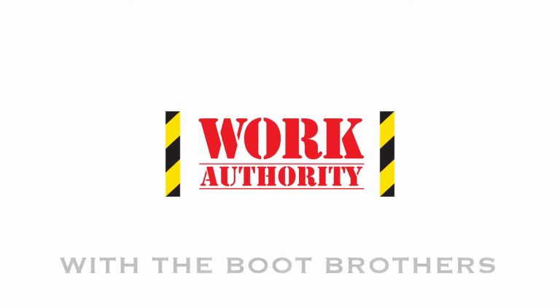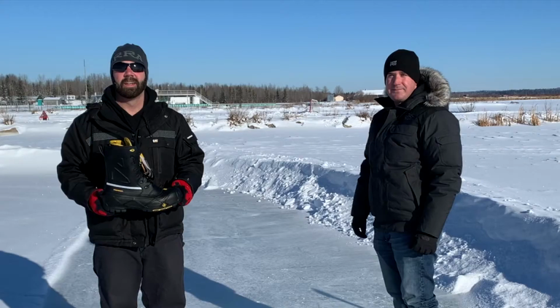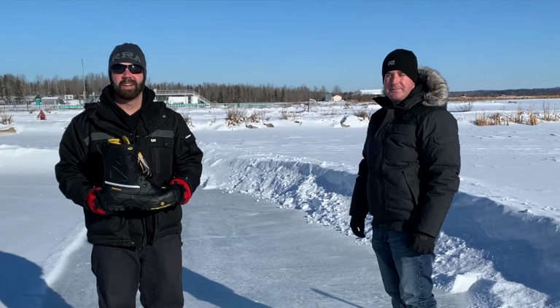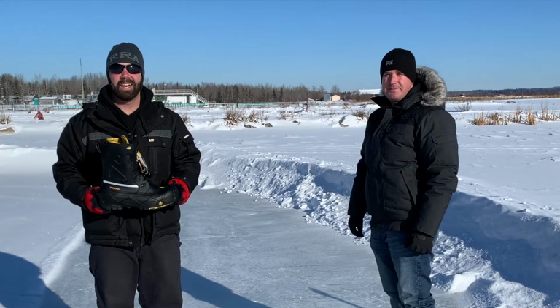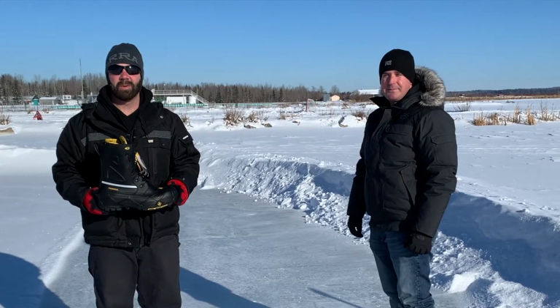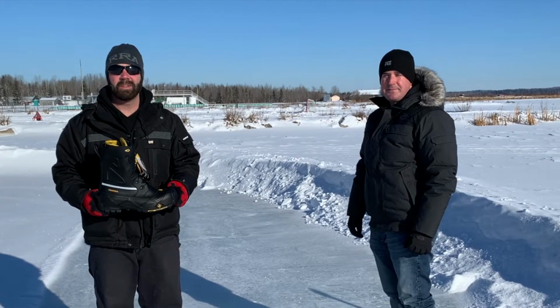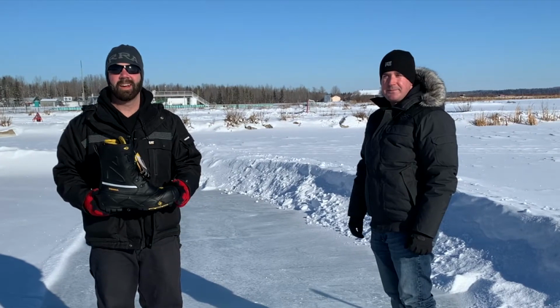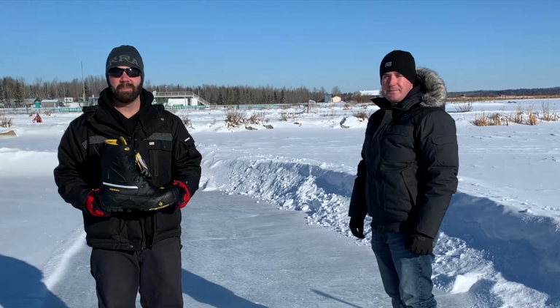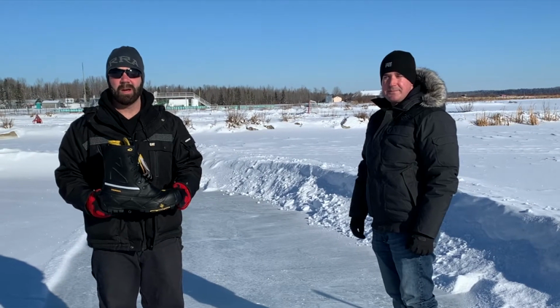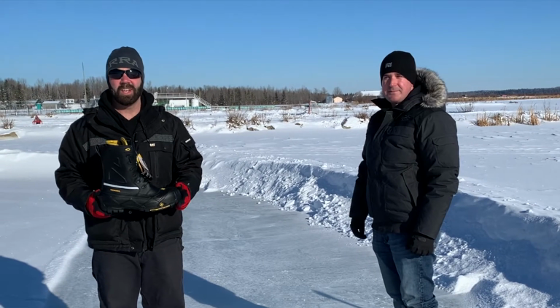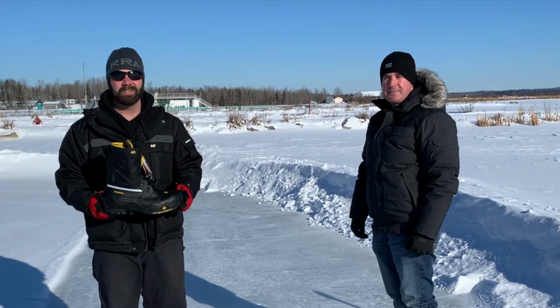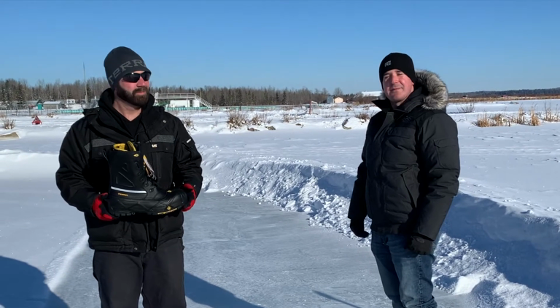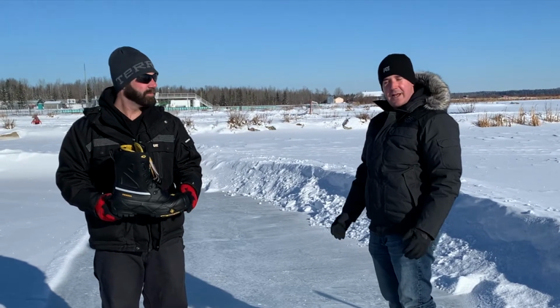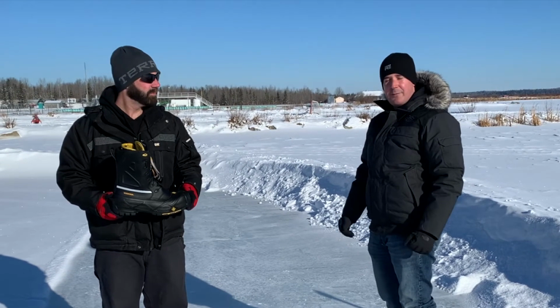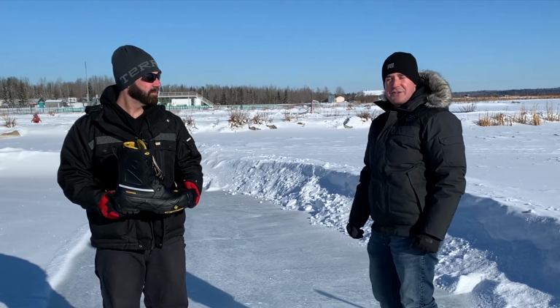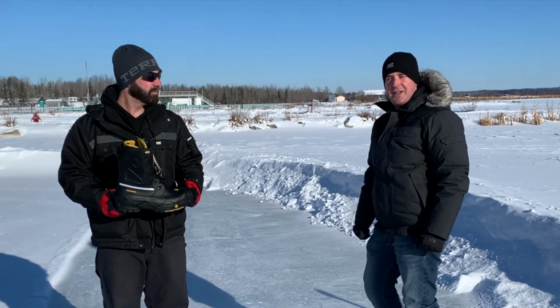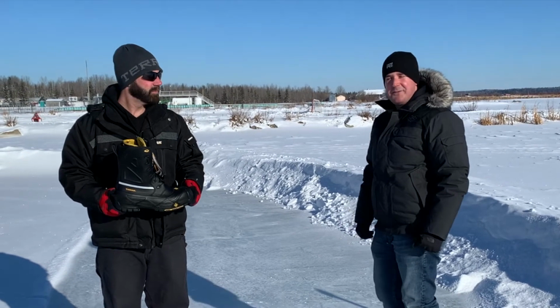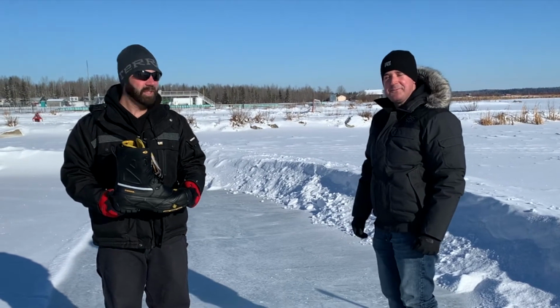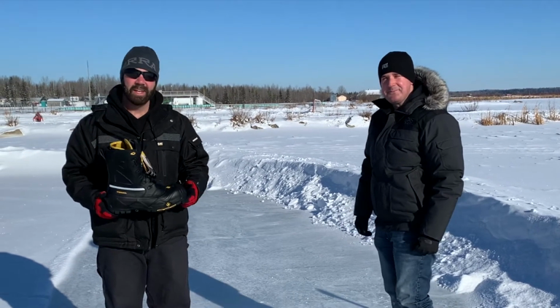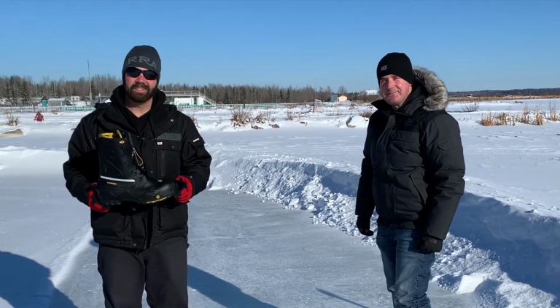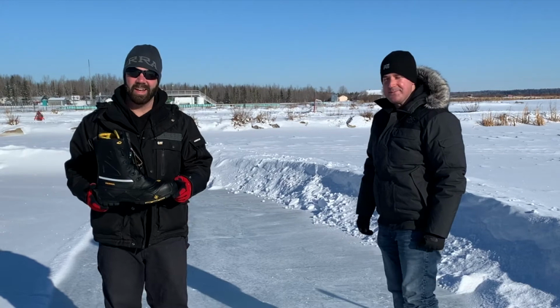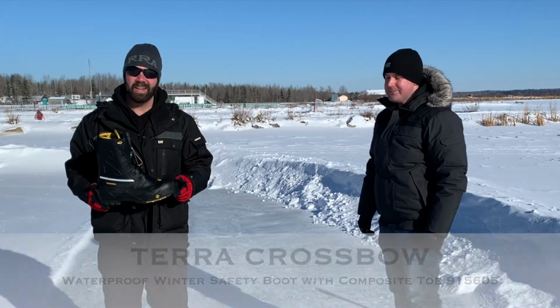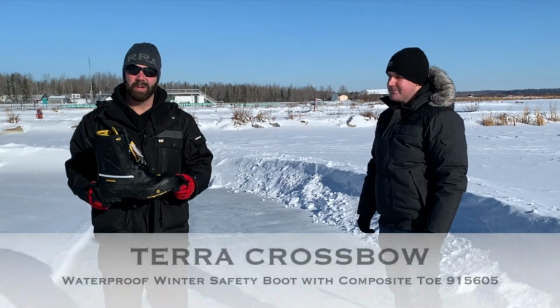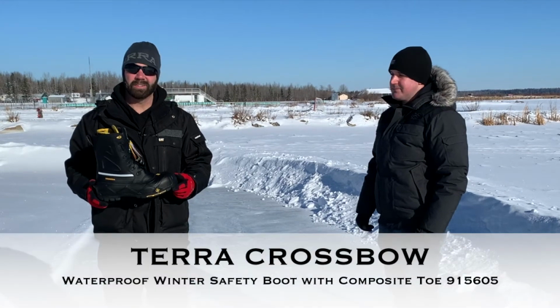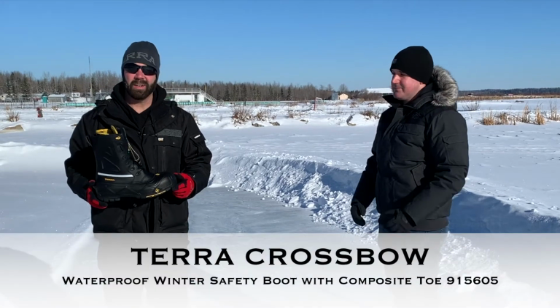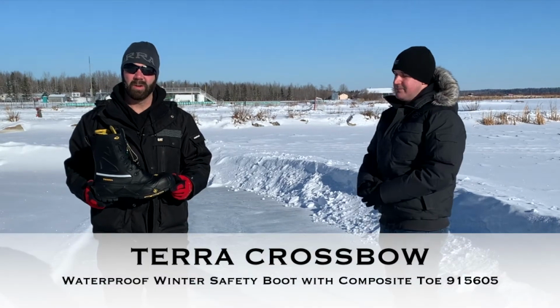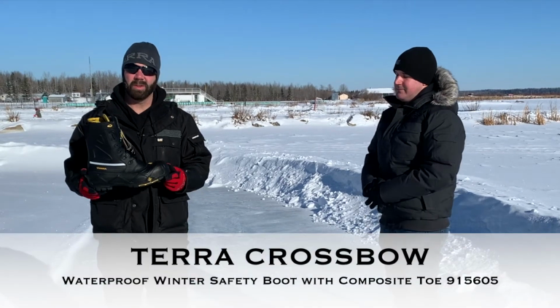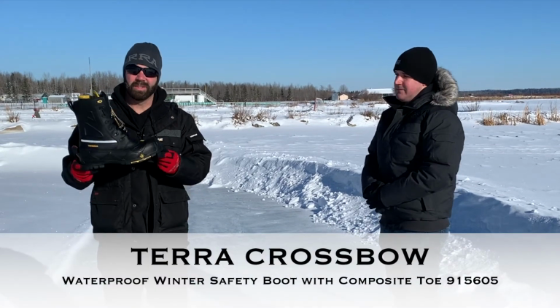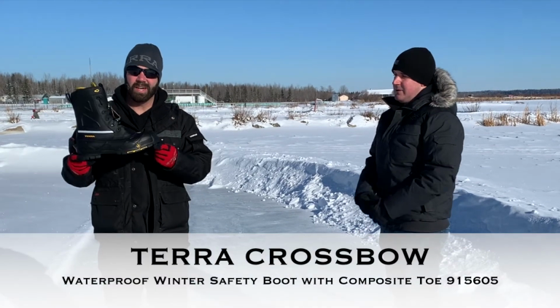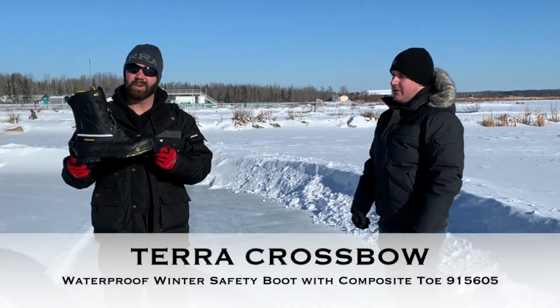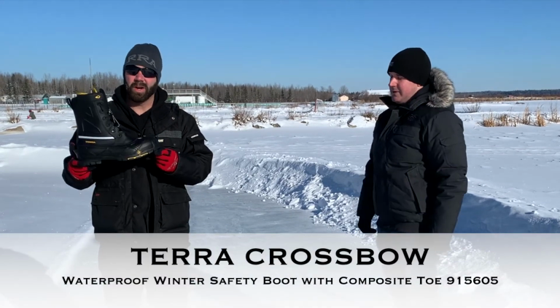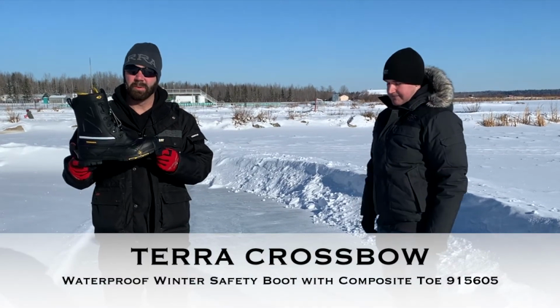Hi everyone, I'm Rob Zettel and I'm Rich Zettel, and today we're here to talk about the Terra Crossbow.